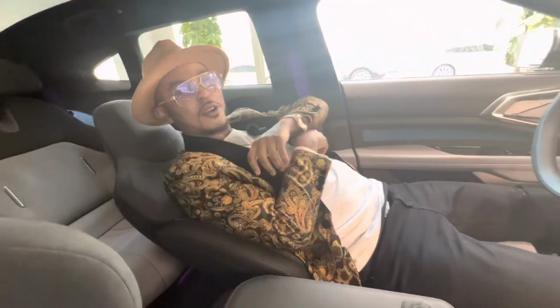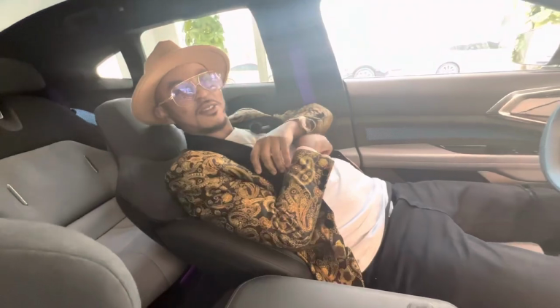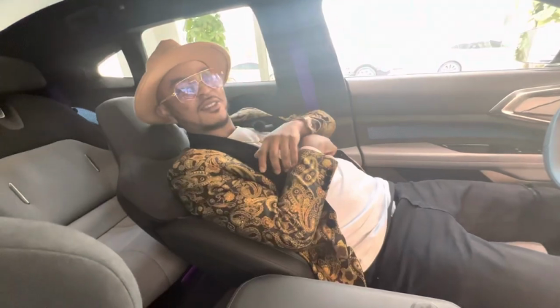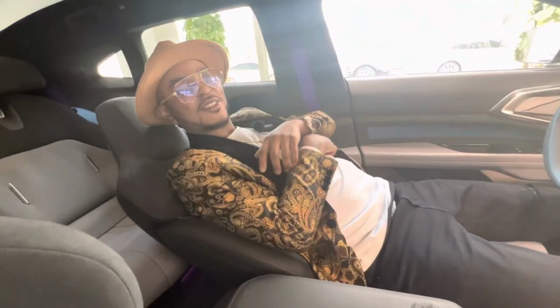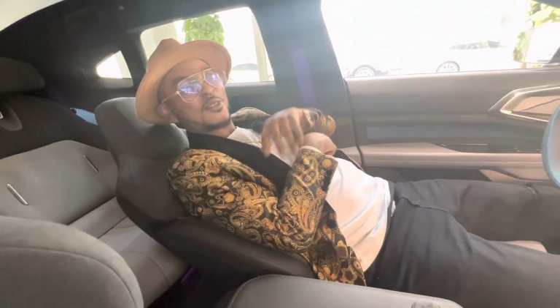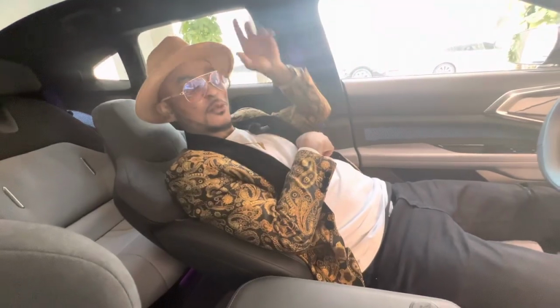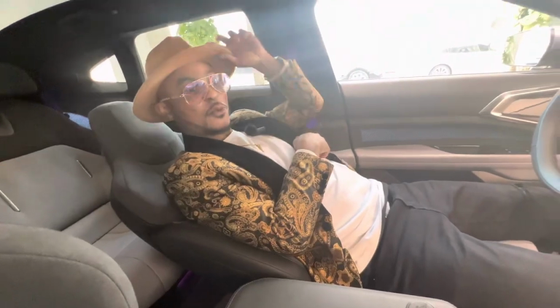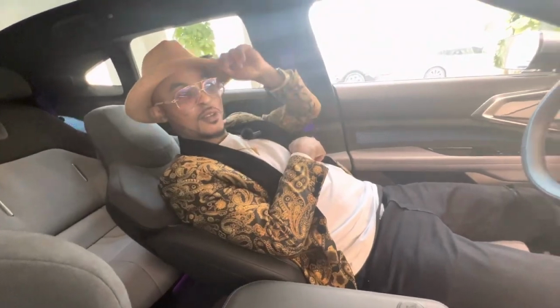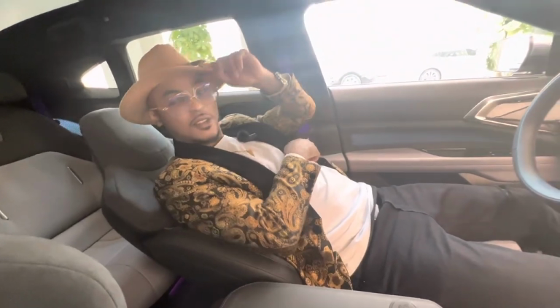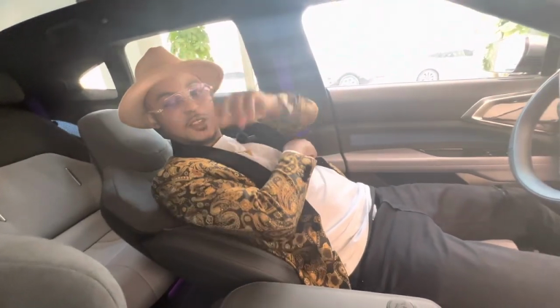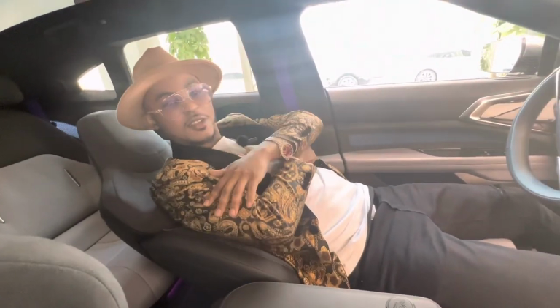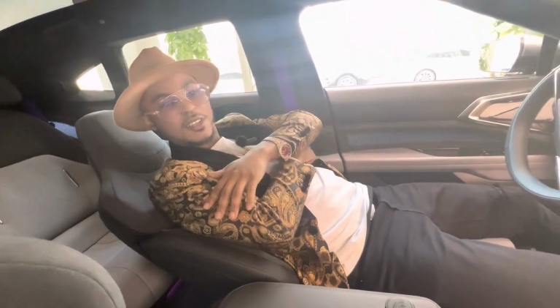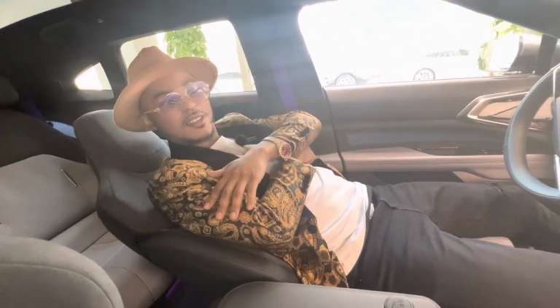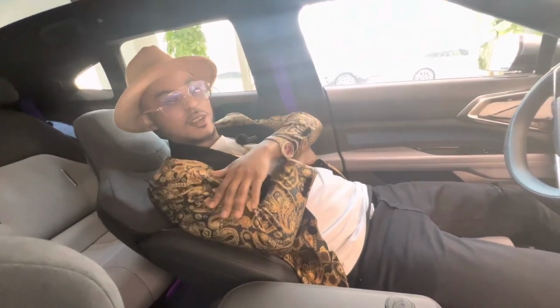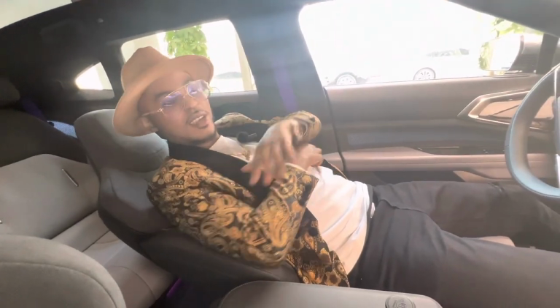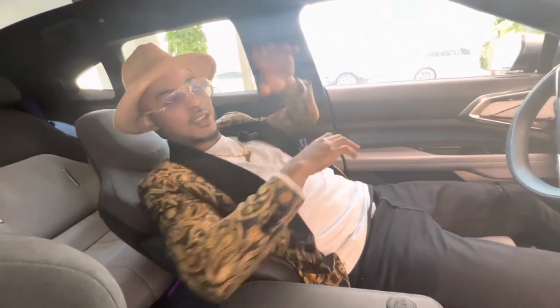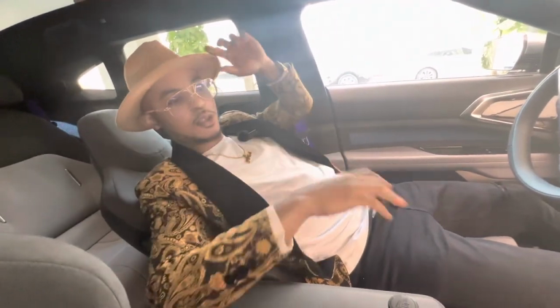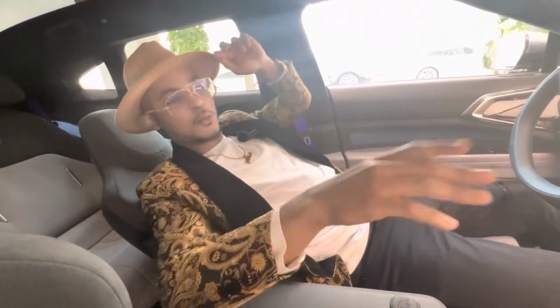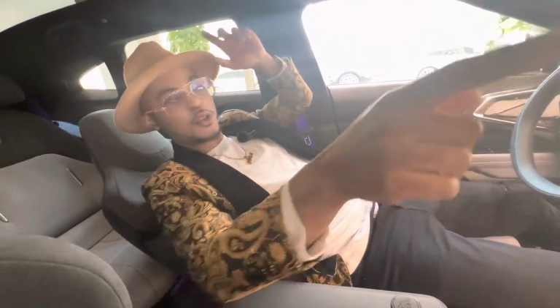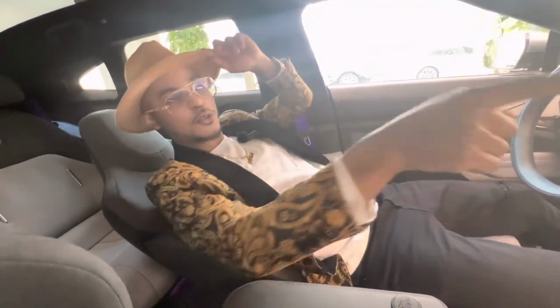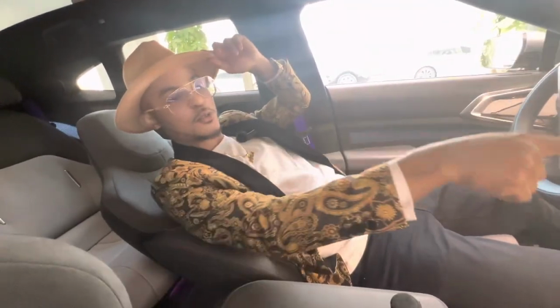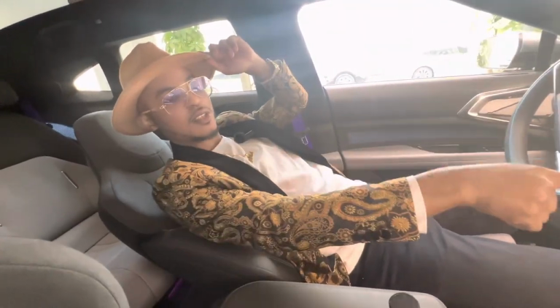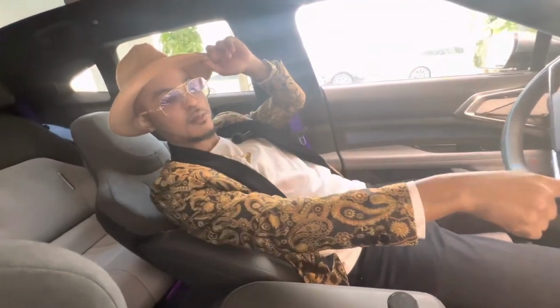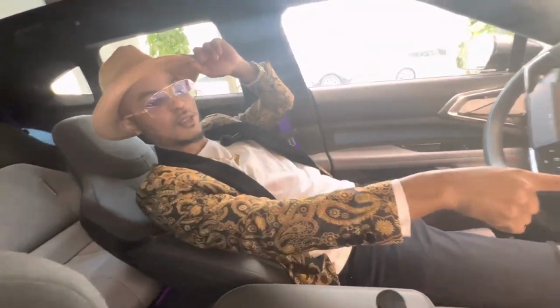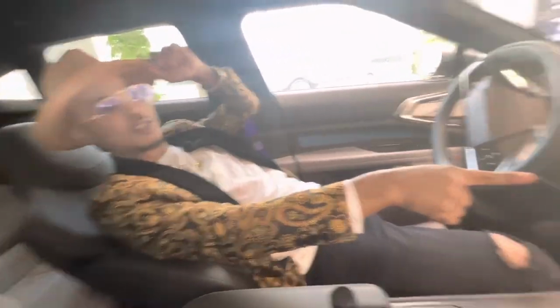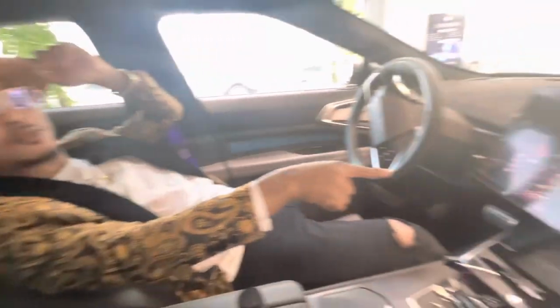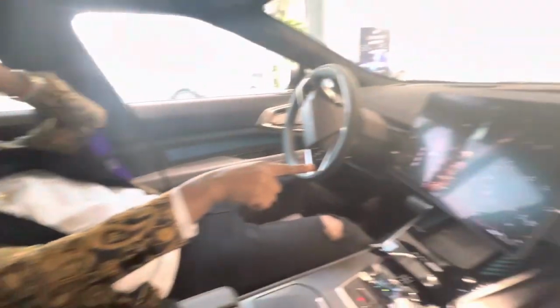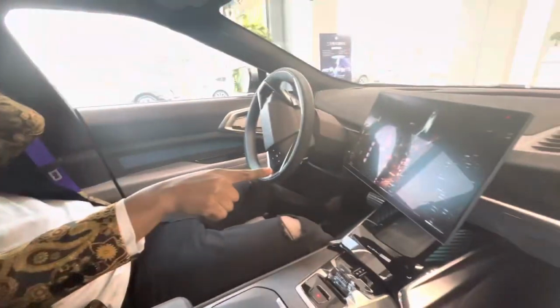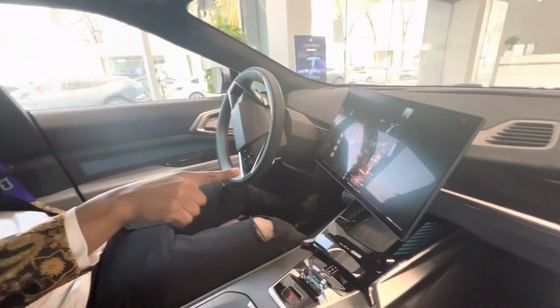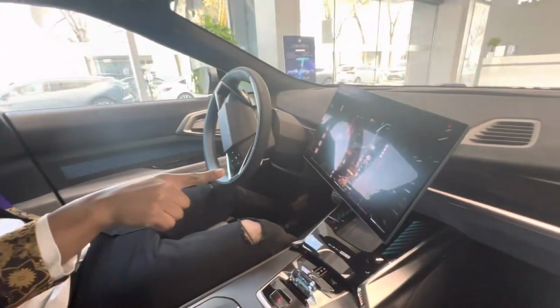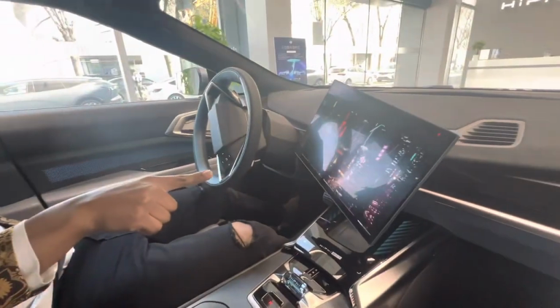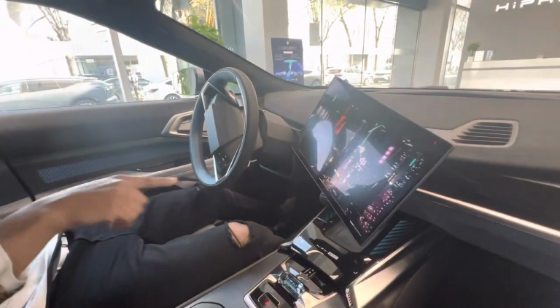If you want to relax you can adjust the seat like this and watch your screen. Look at how the screen displays.